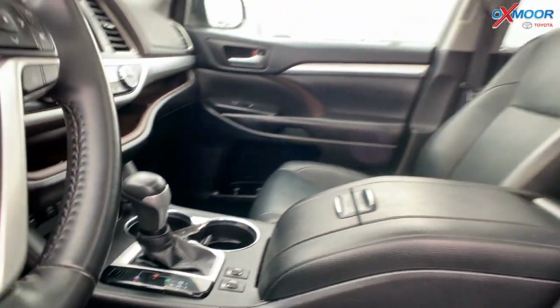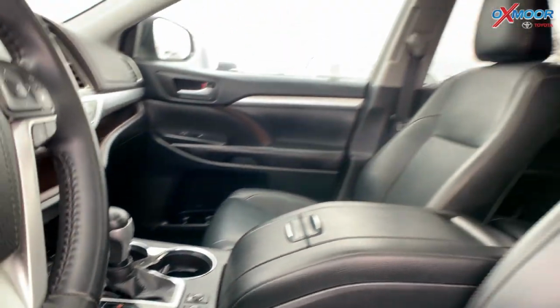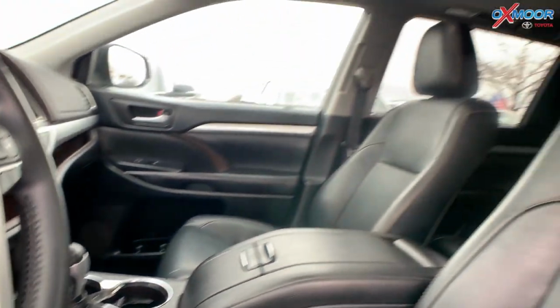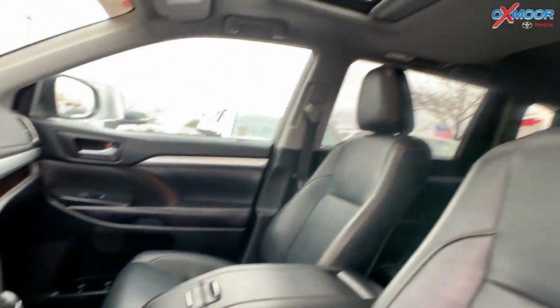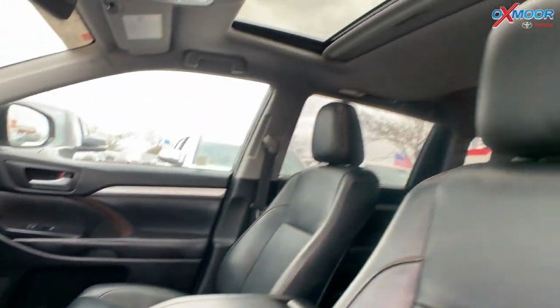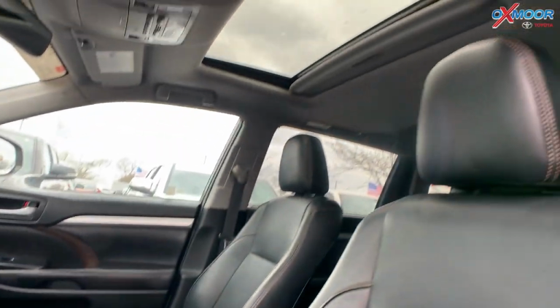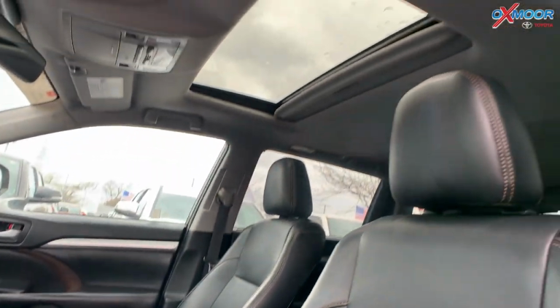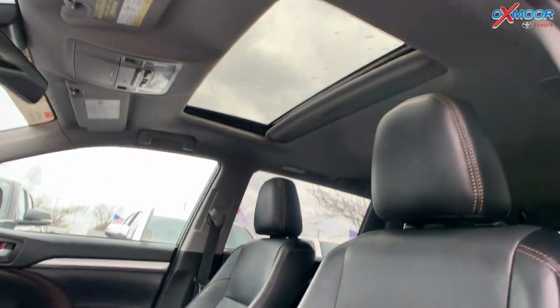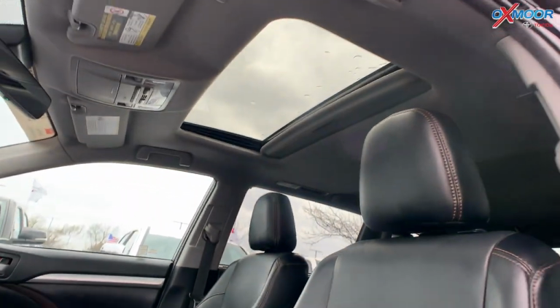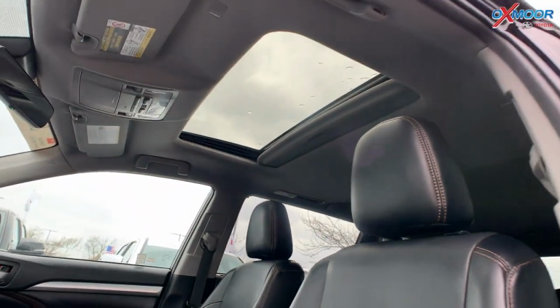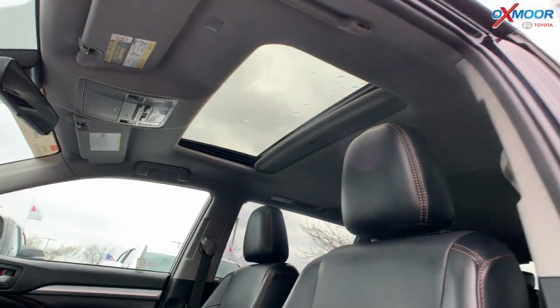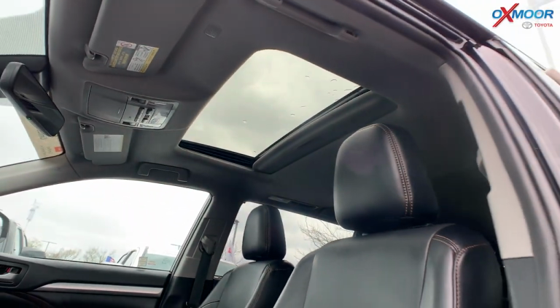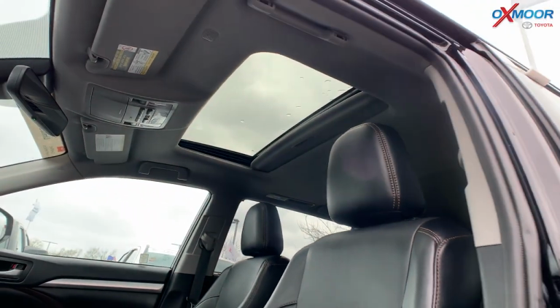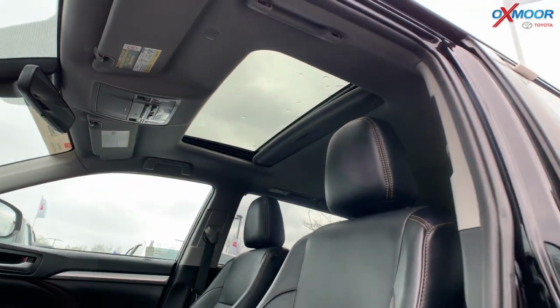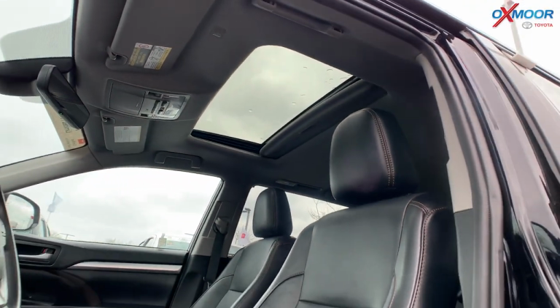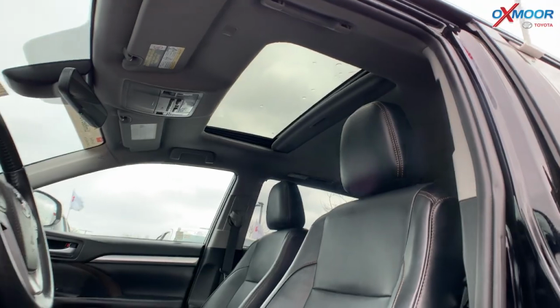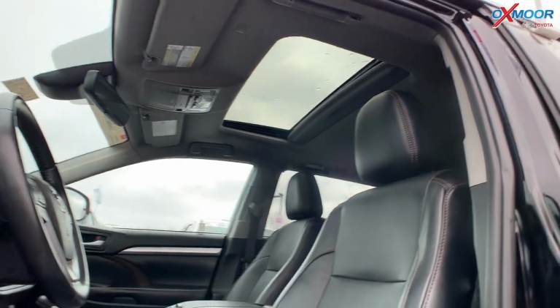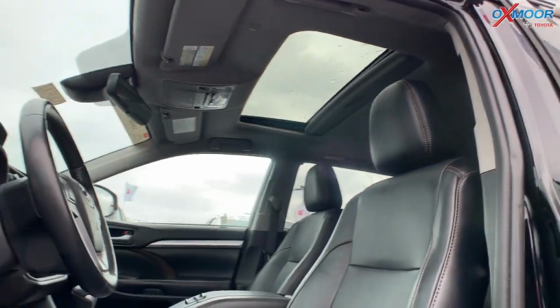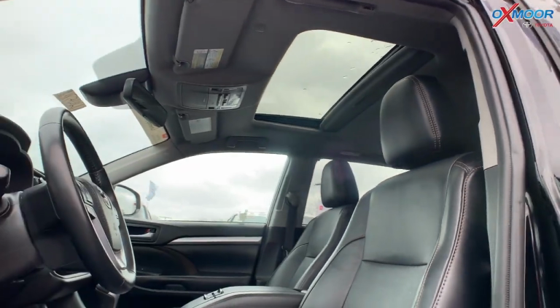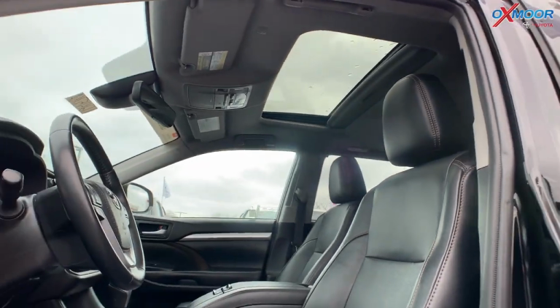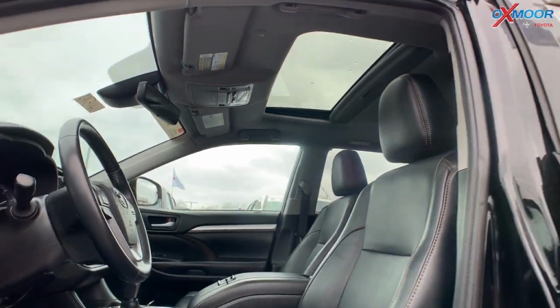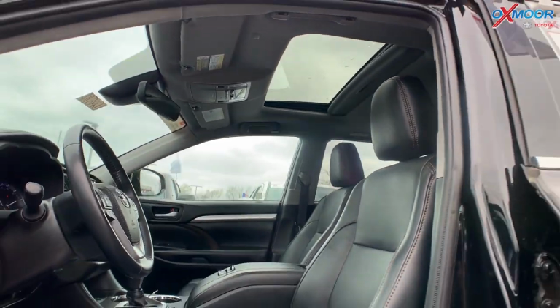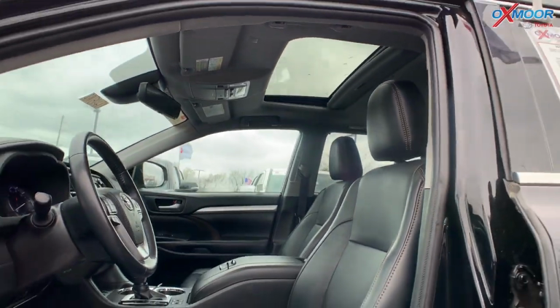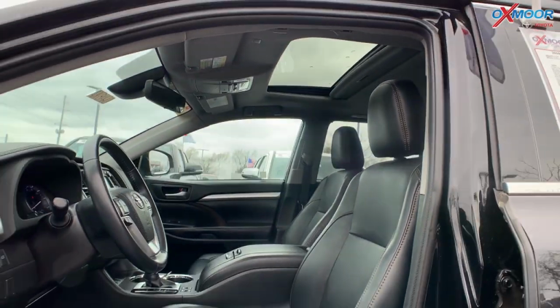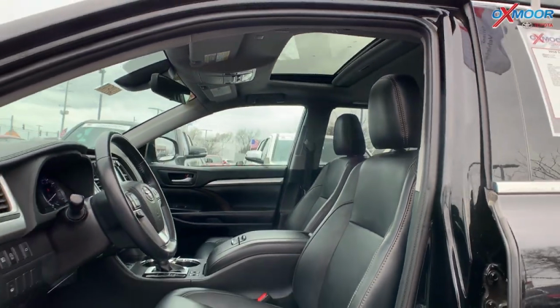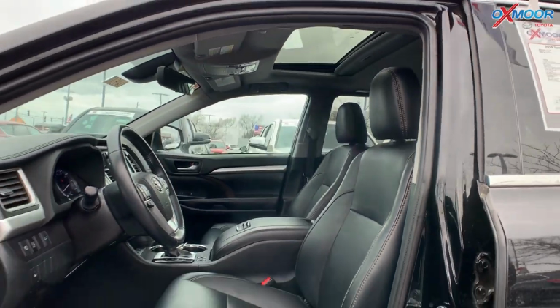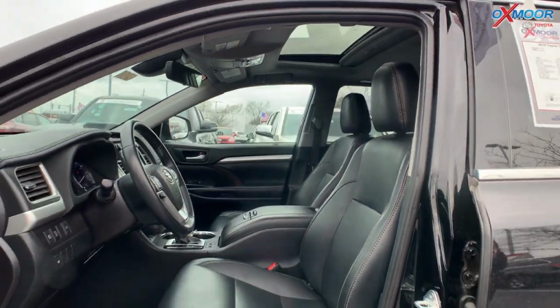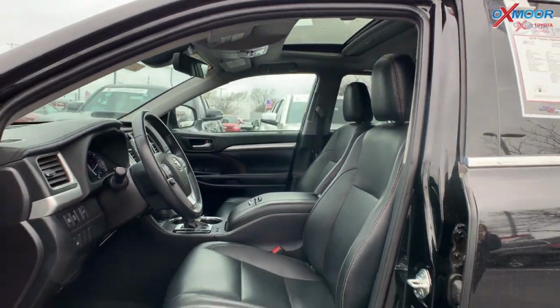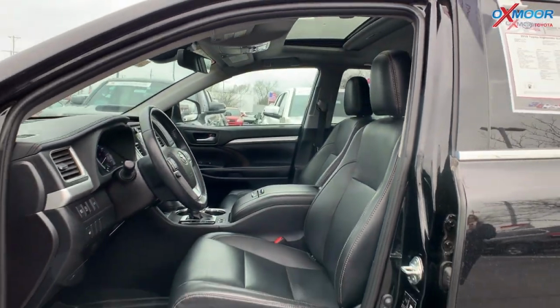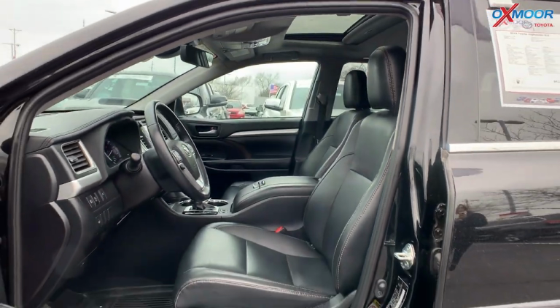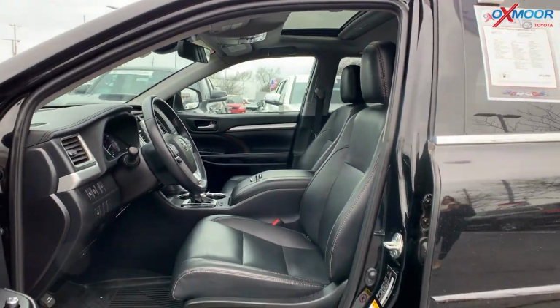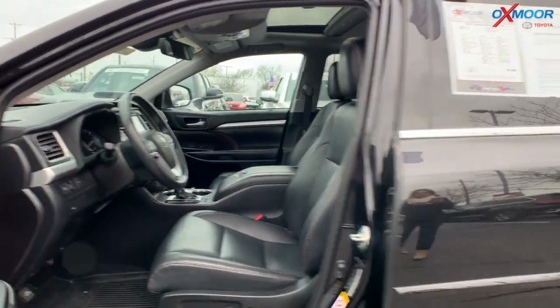The mileage on this one is 42,538 and the price is $42,000.